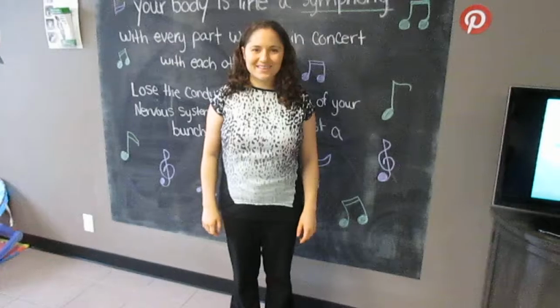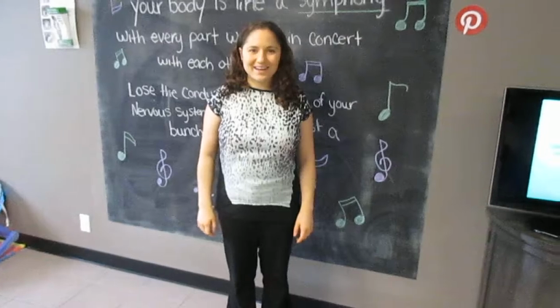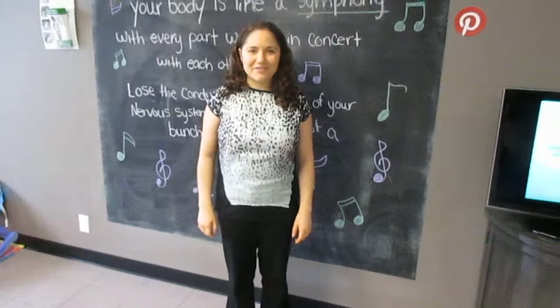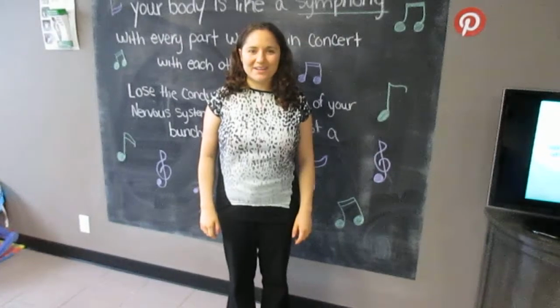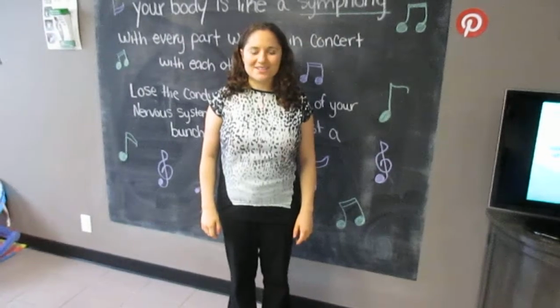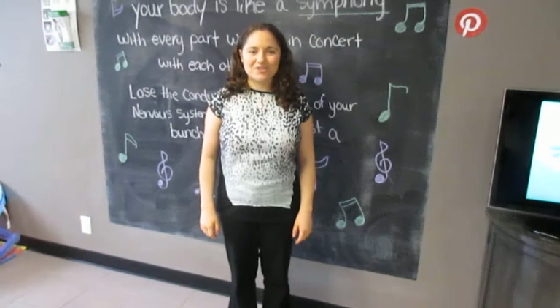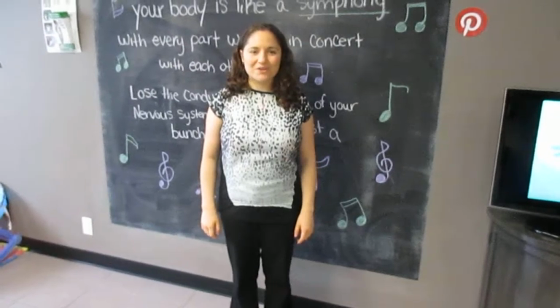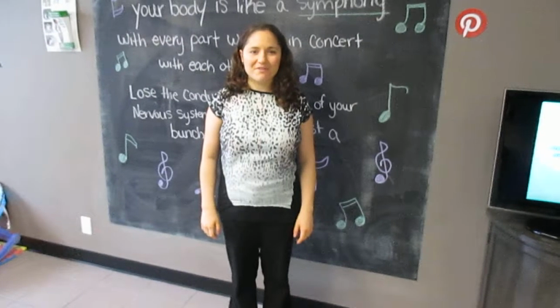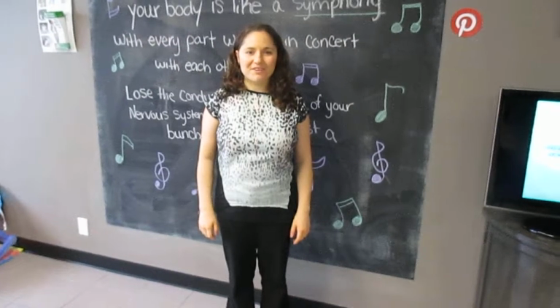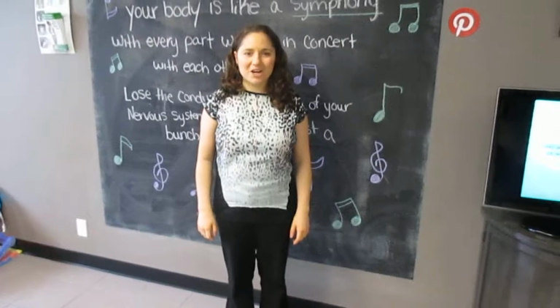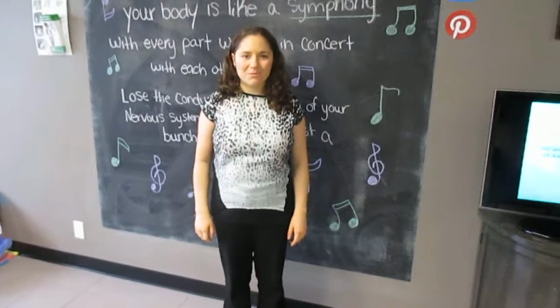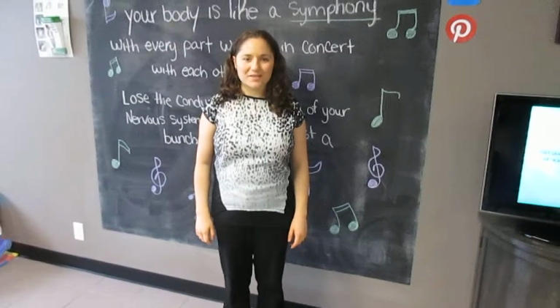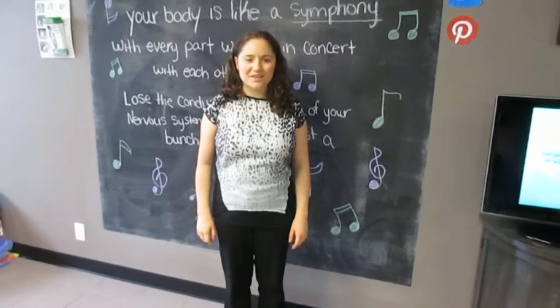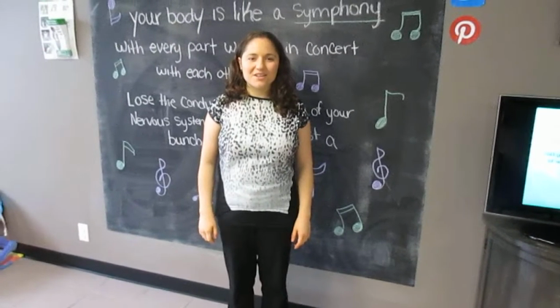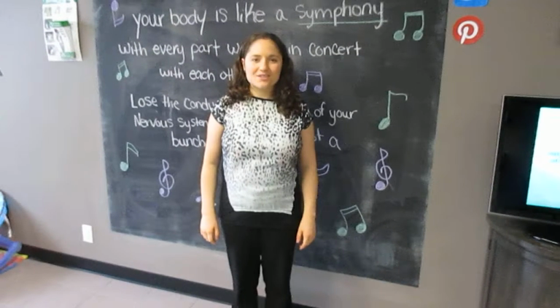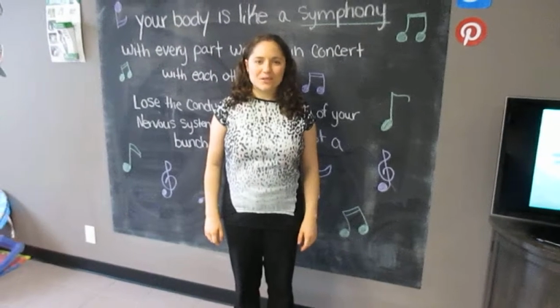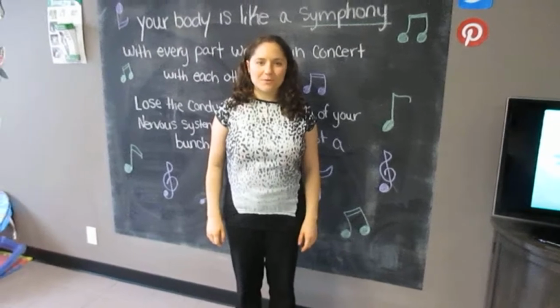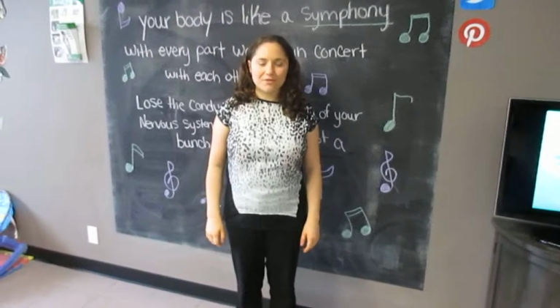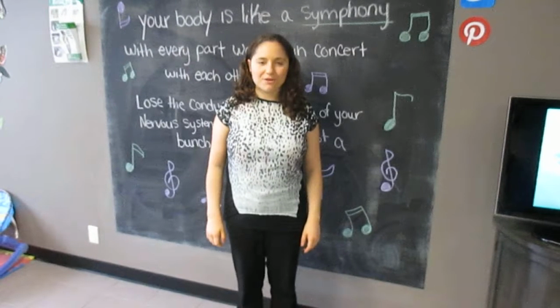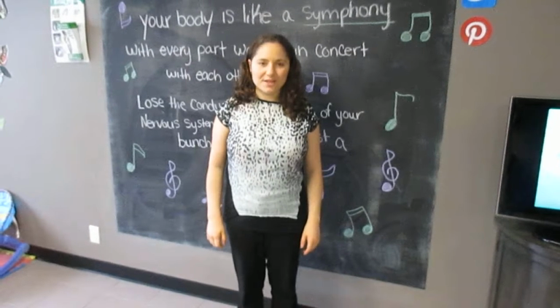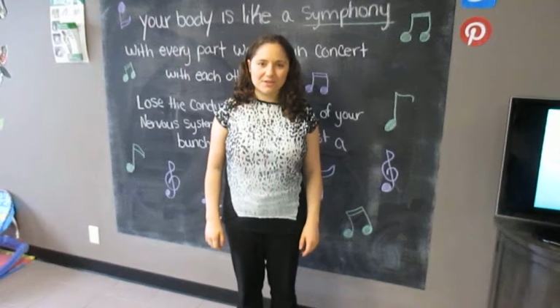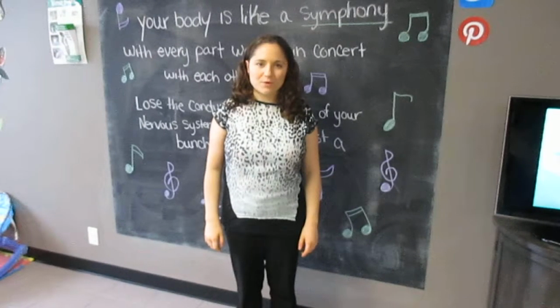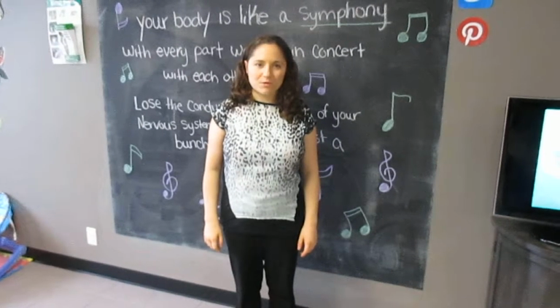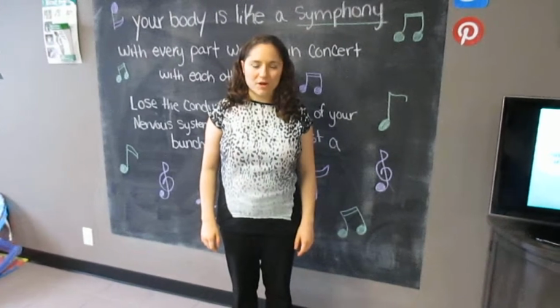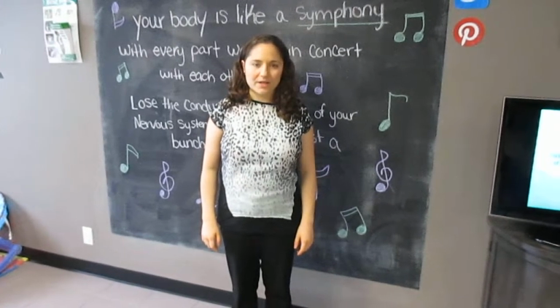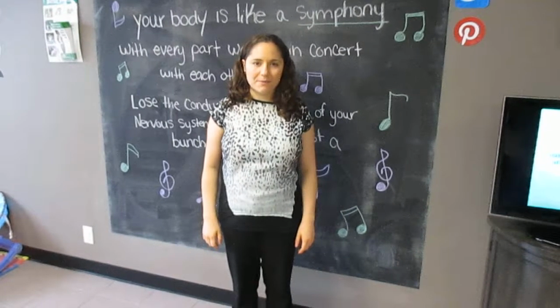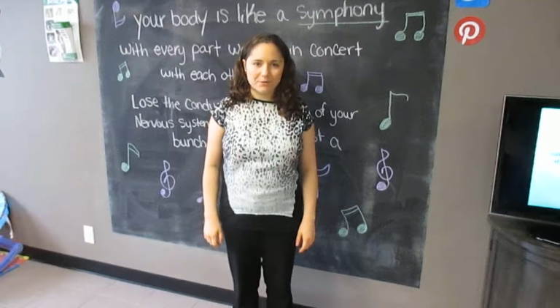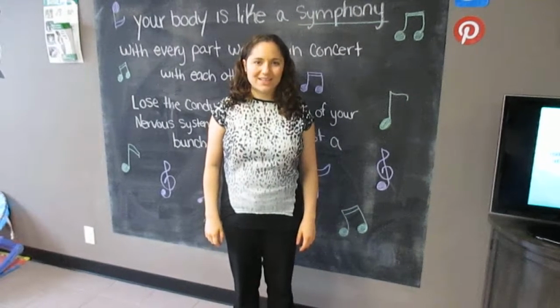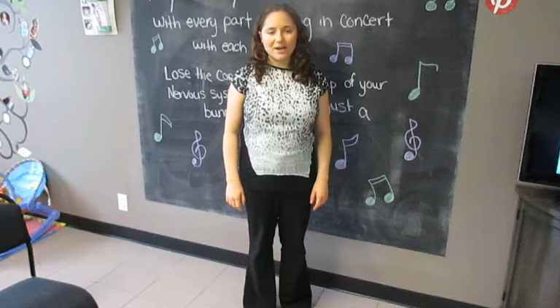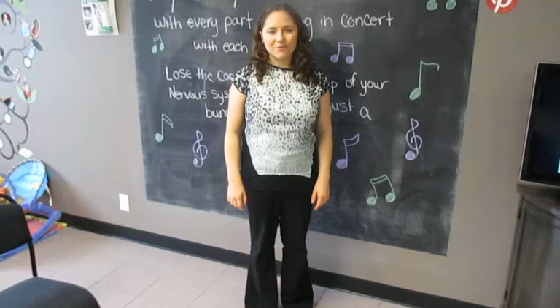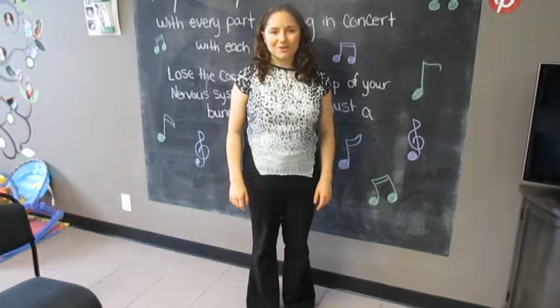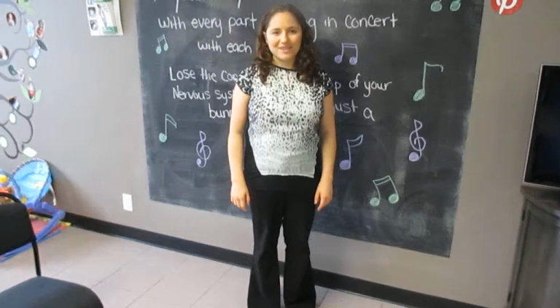Hey everybody, it's Dr. Dhoni from Vita Chiropractic. So tip of the week Thursday, this week we're talking about leg lengths.